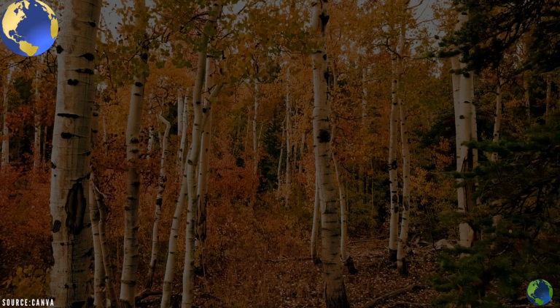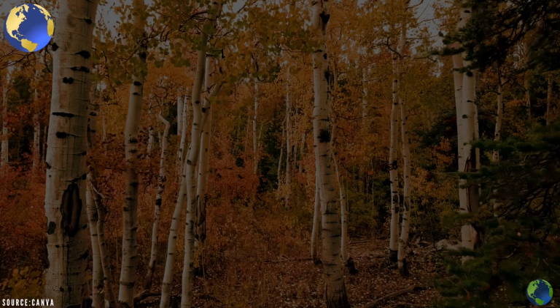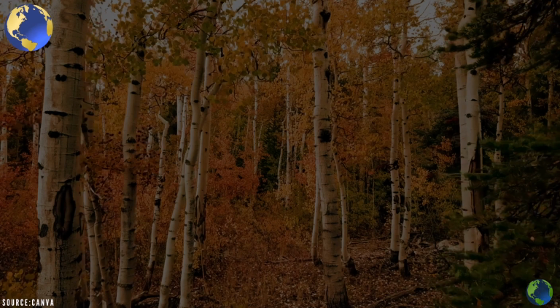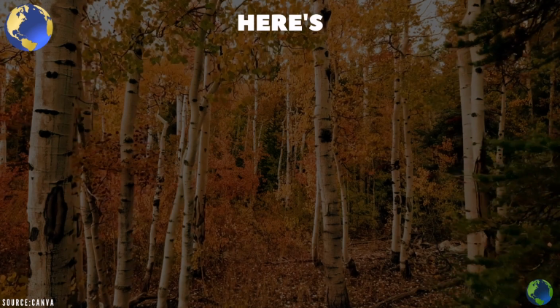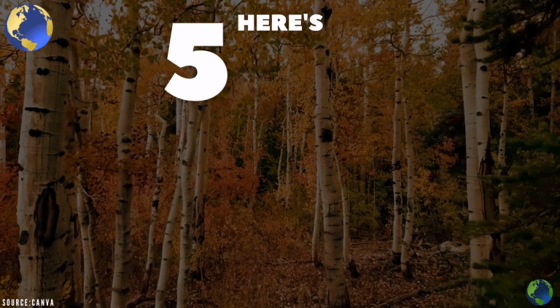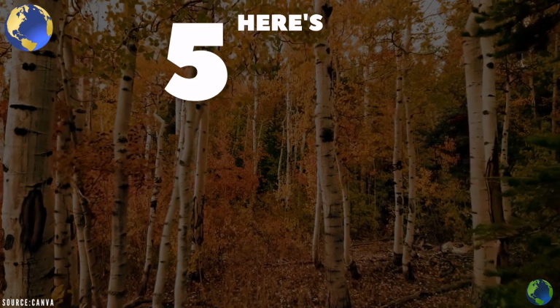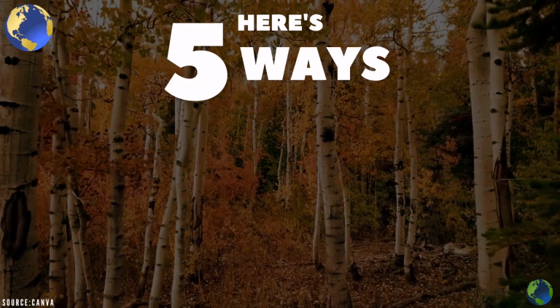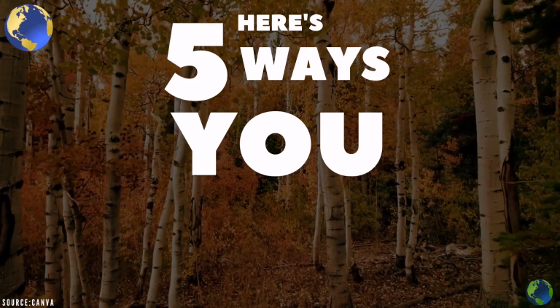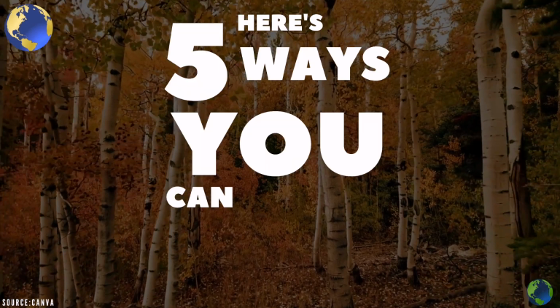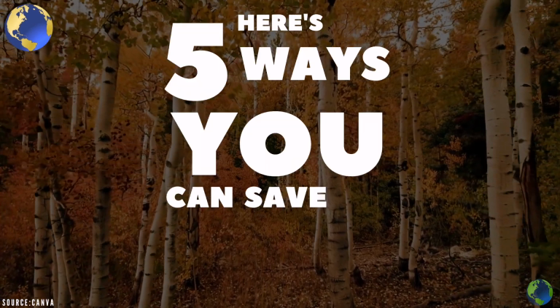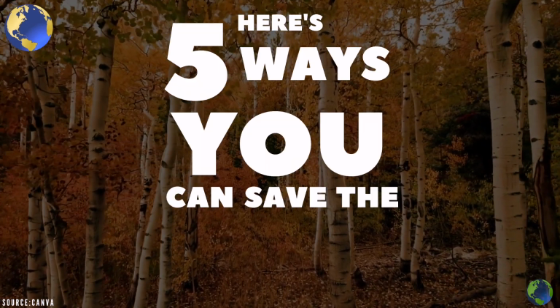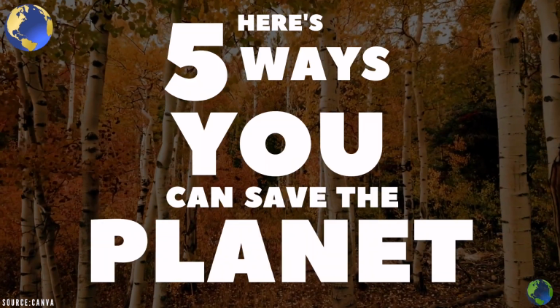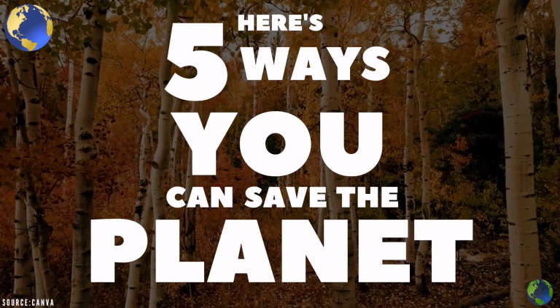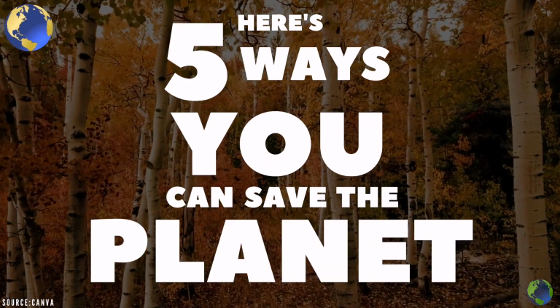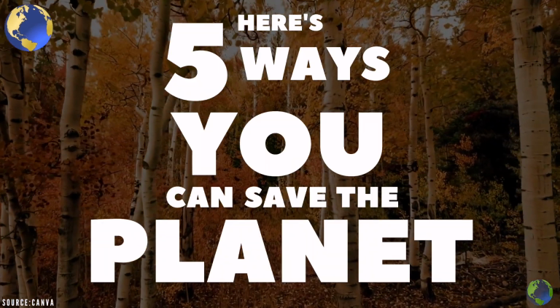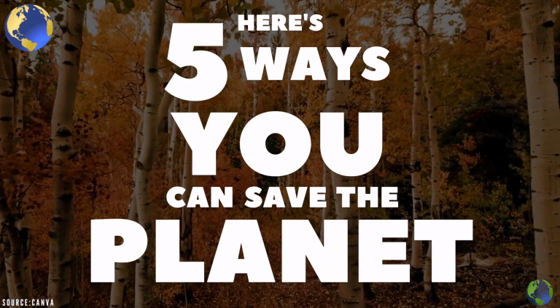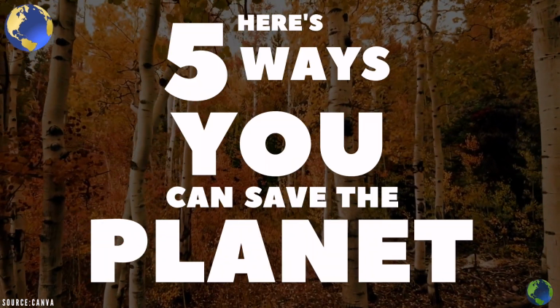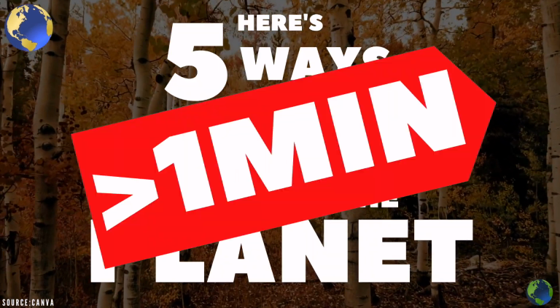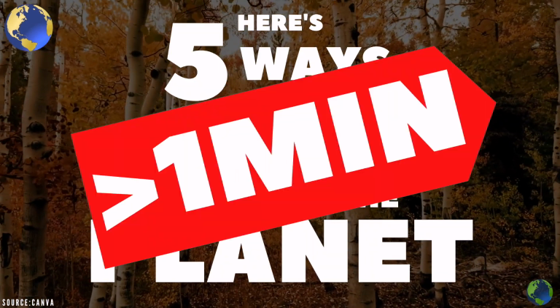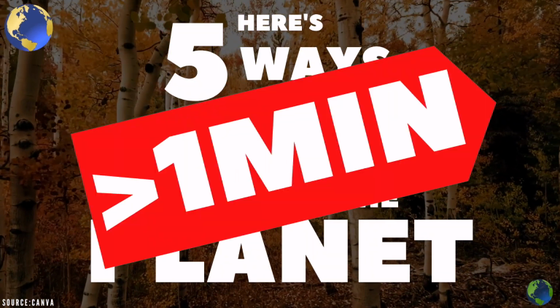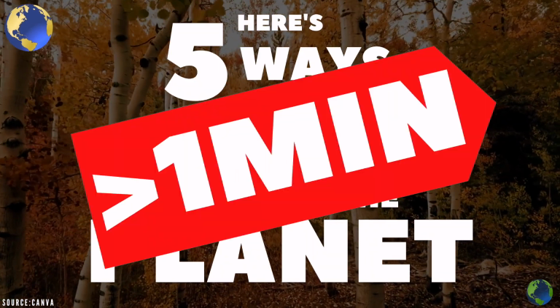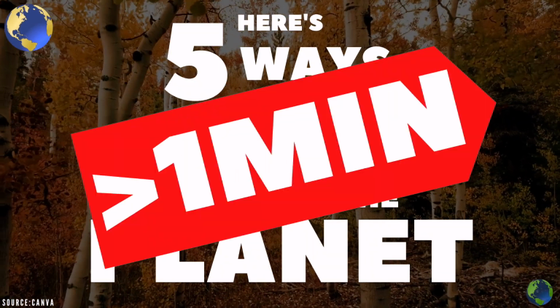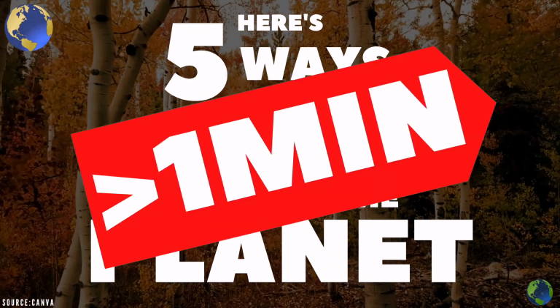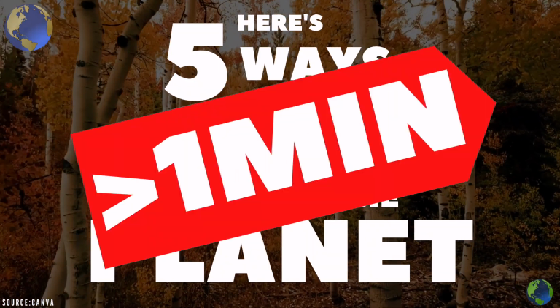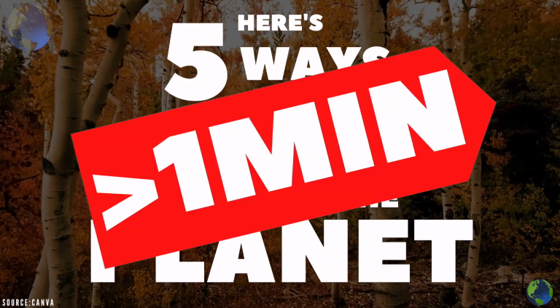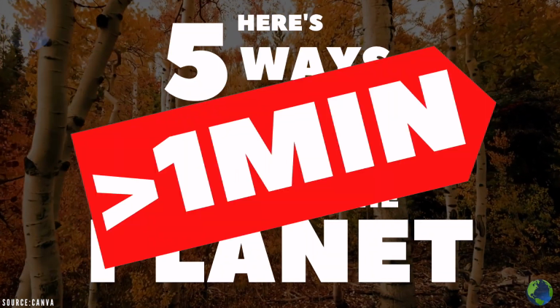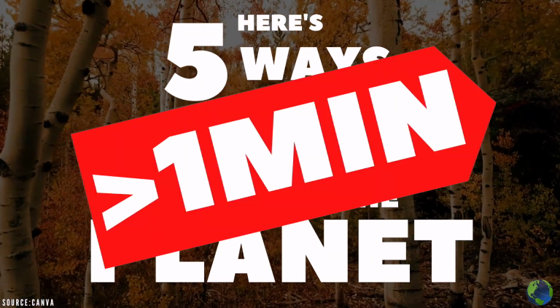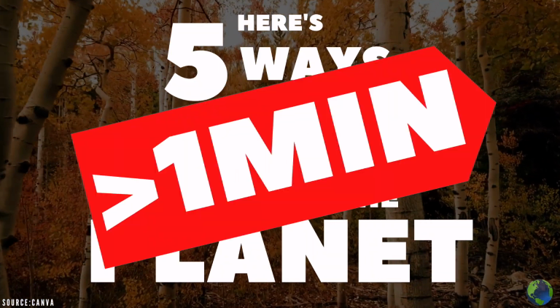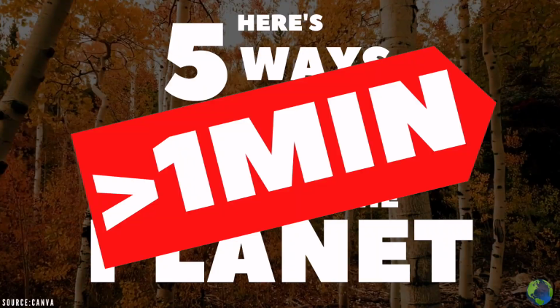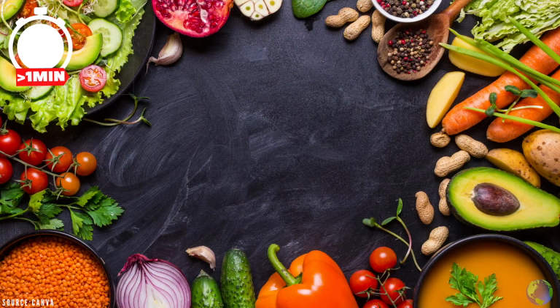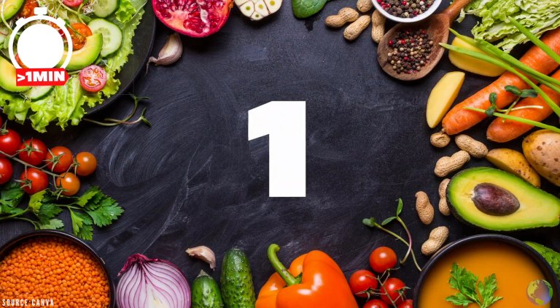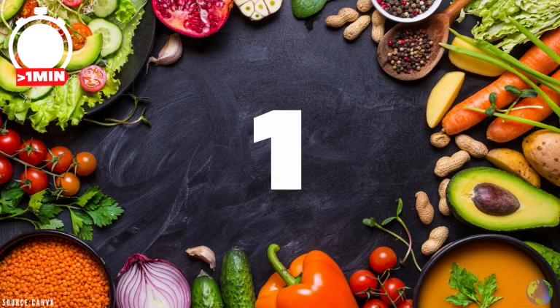Here are 5 ways you can save the planet in less than a minute. Let's start! Tip 1: